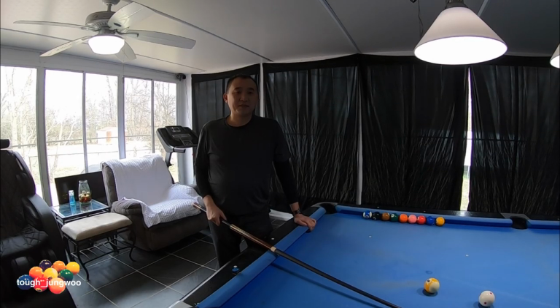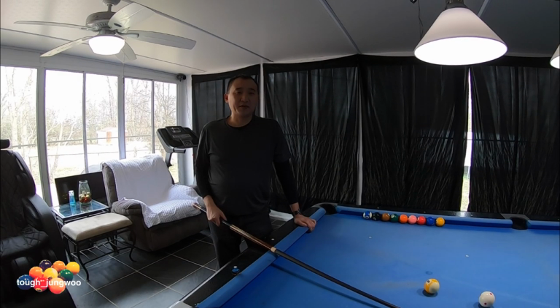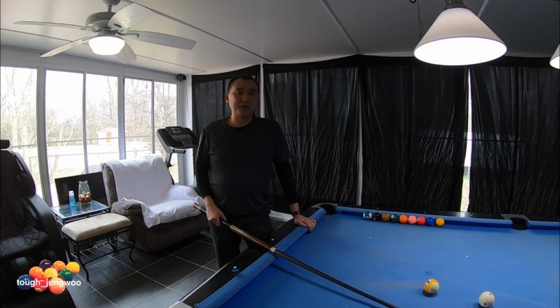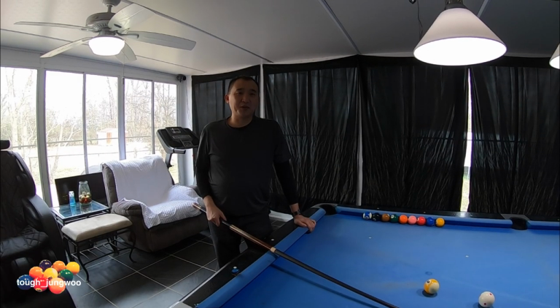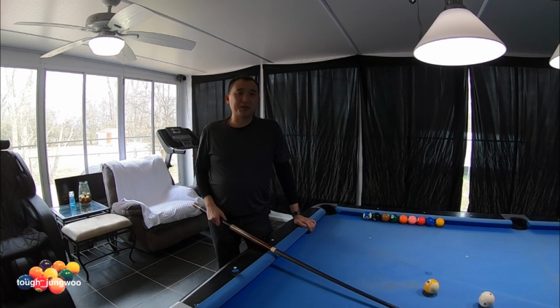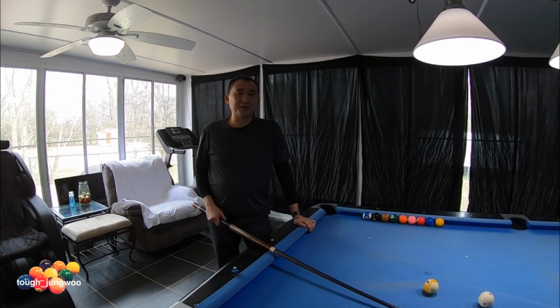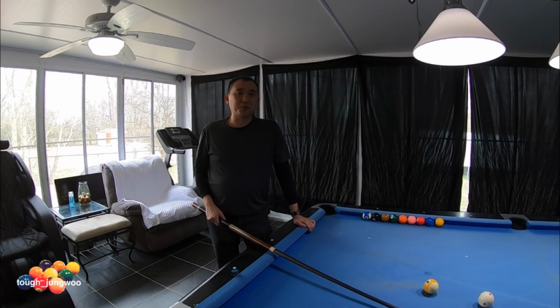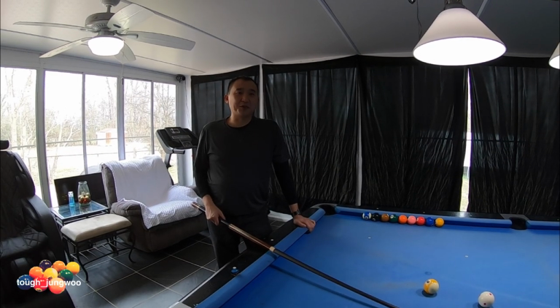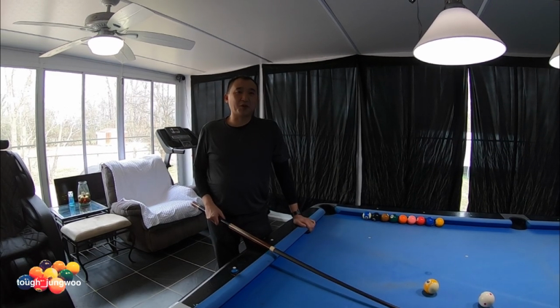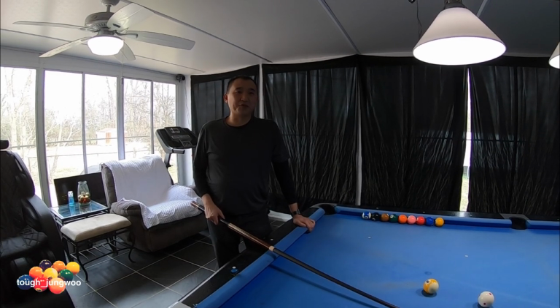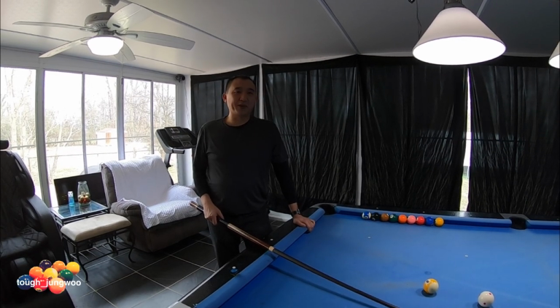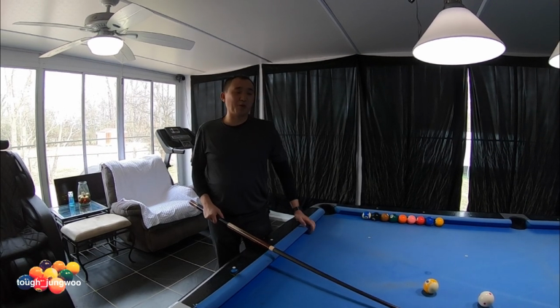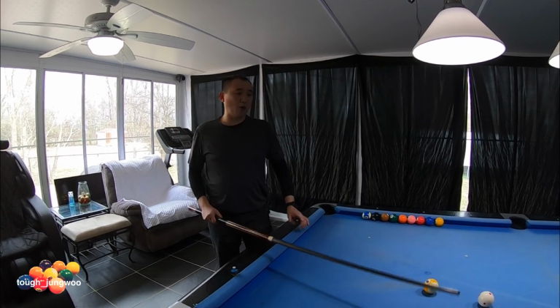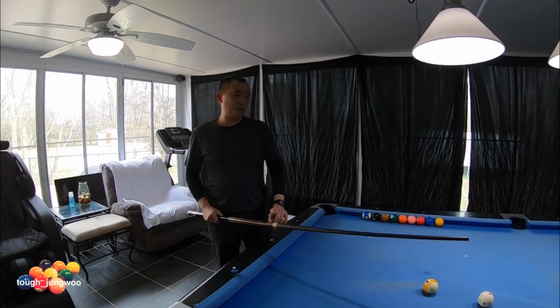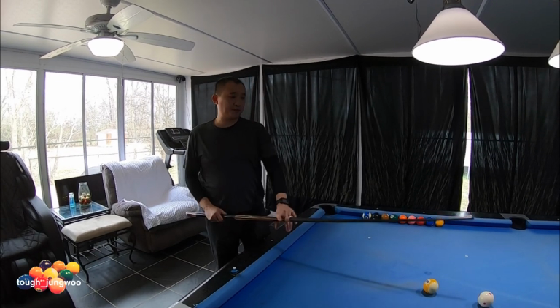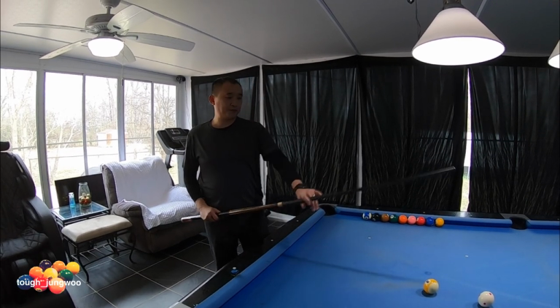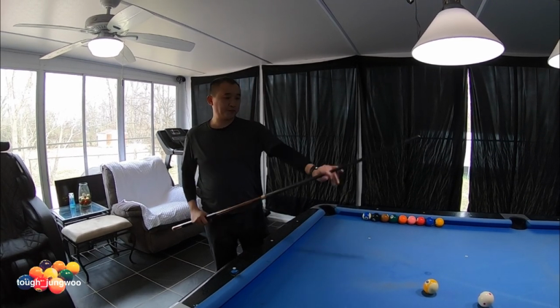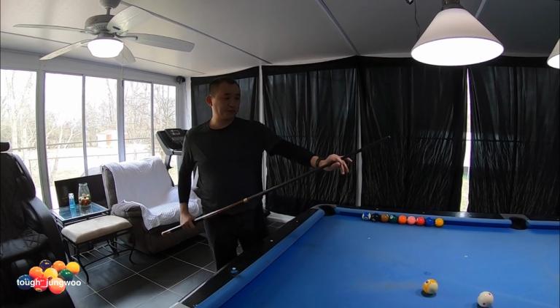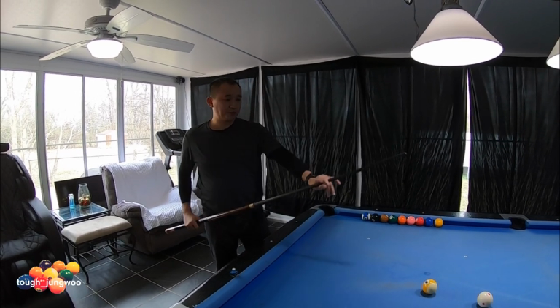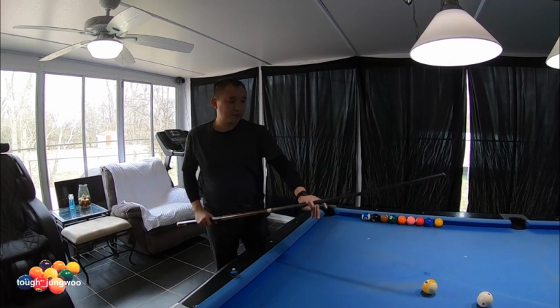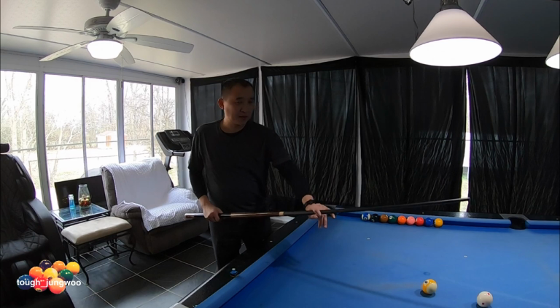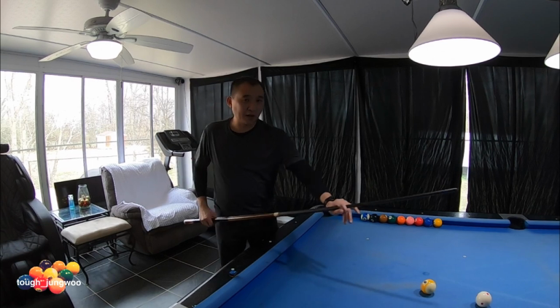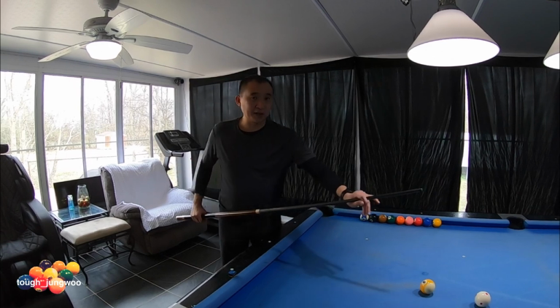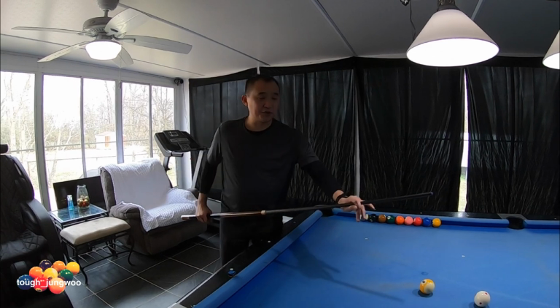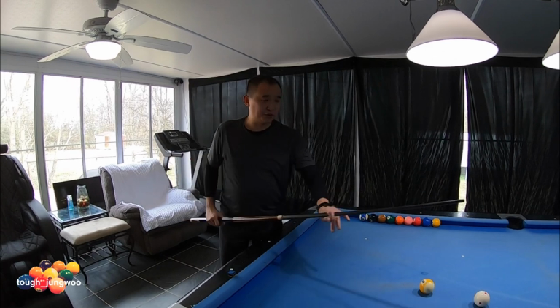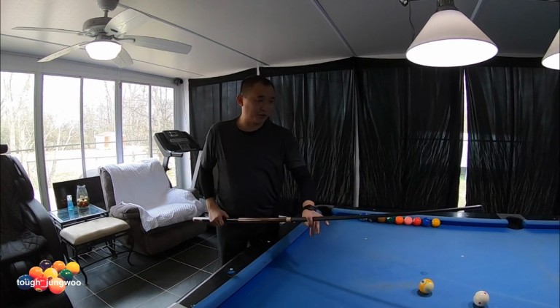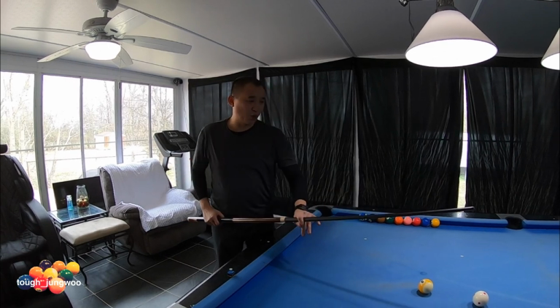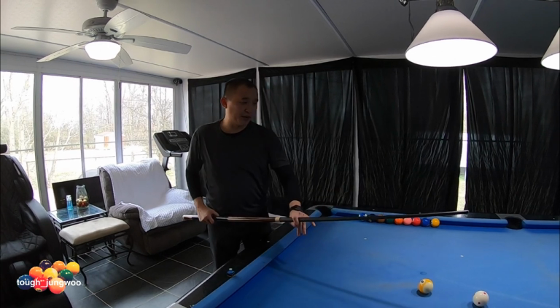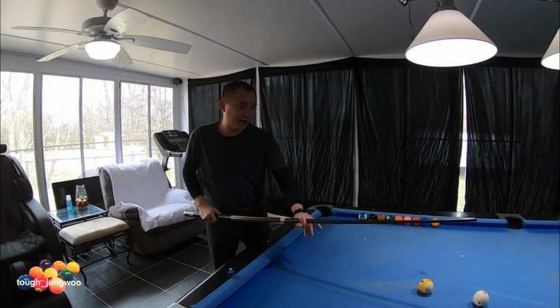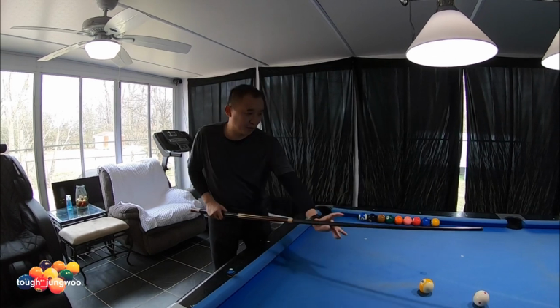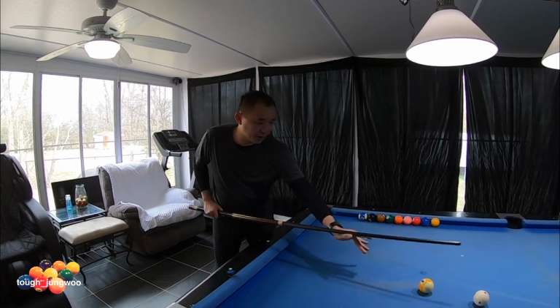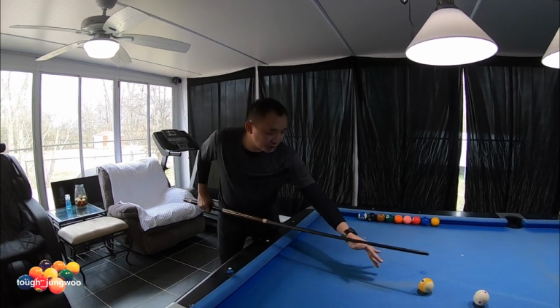This bridge is used to bridge over your ball. I like to use an open hand bridge for this.